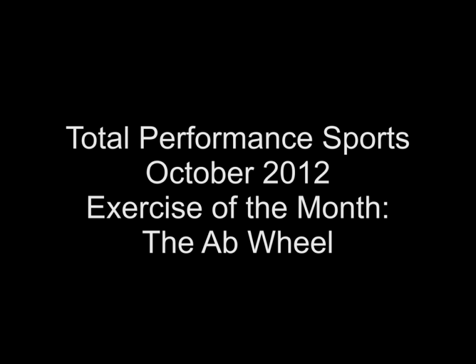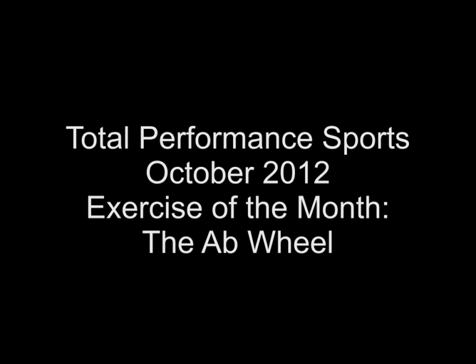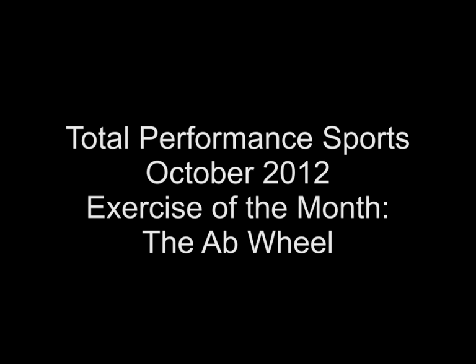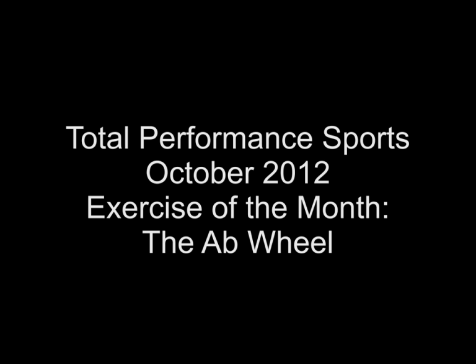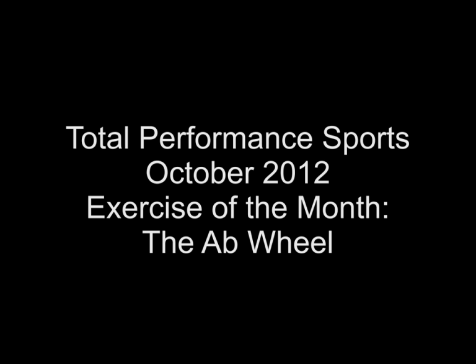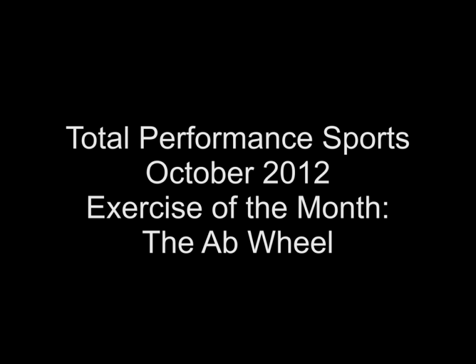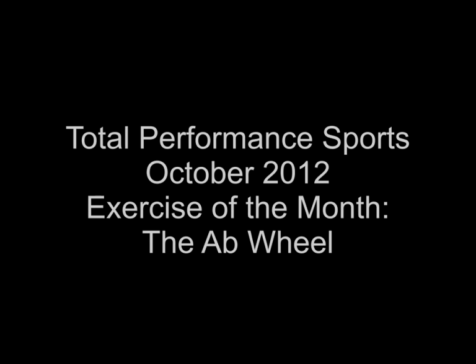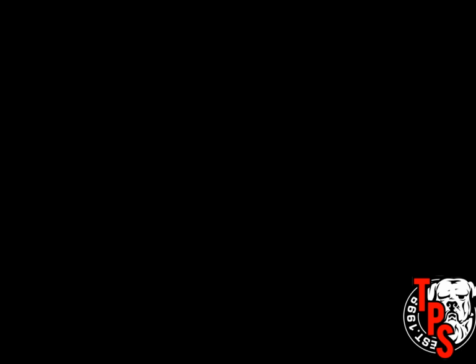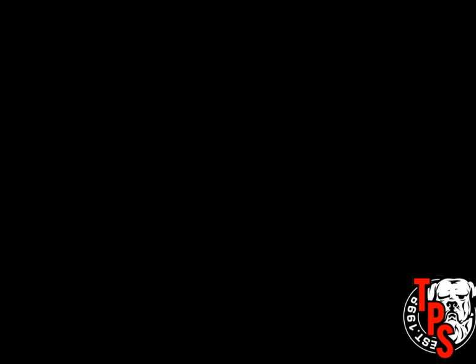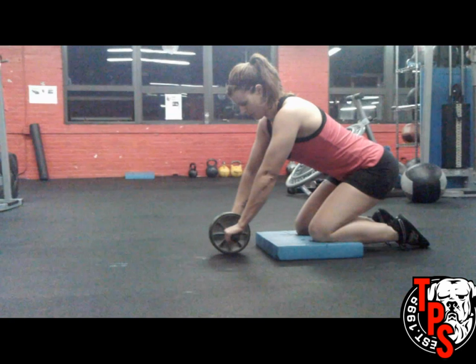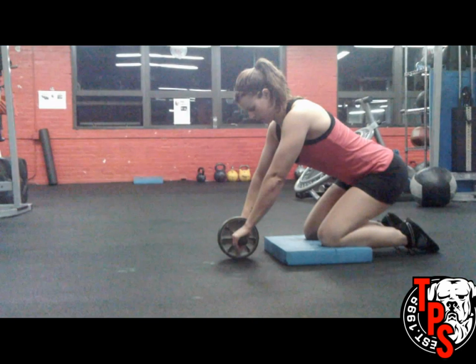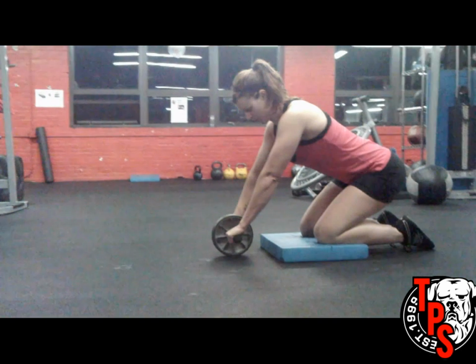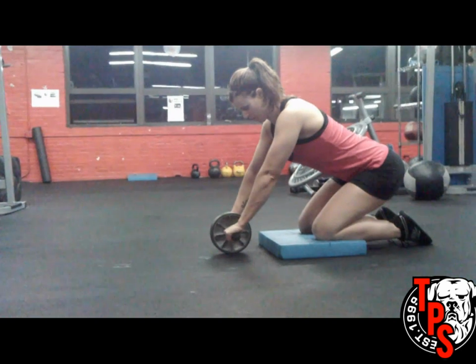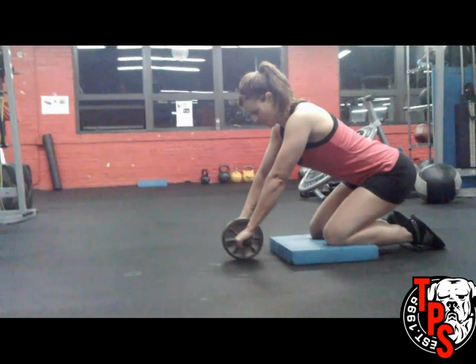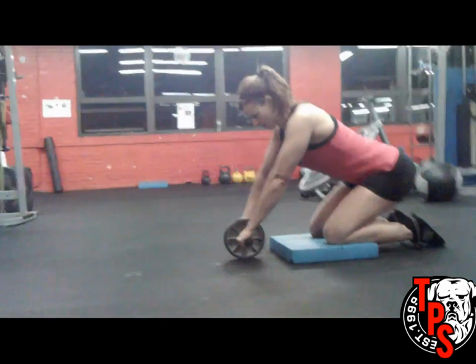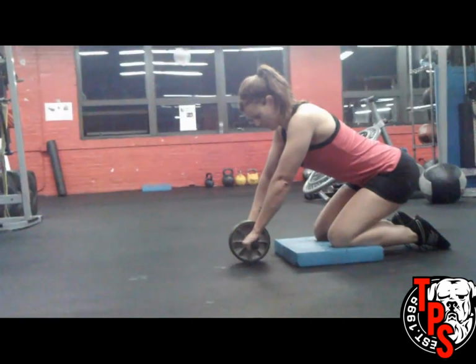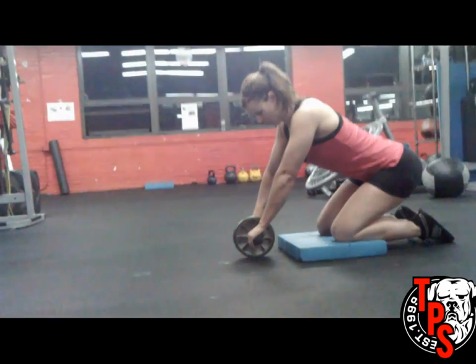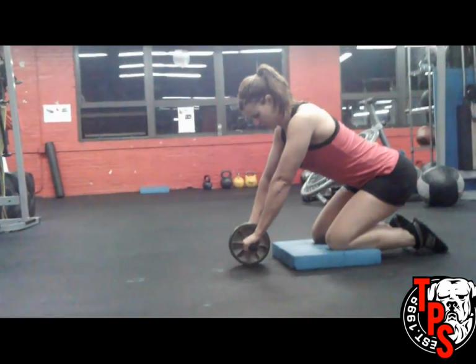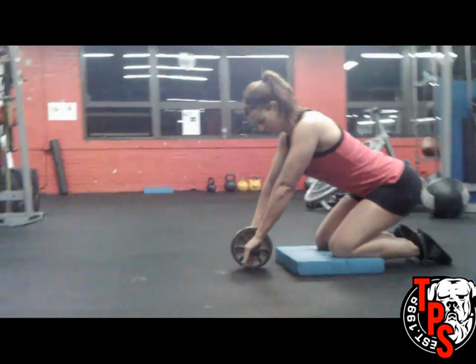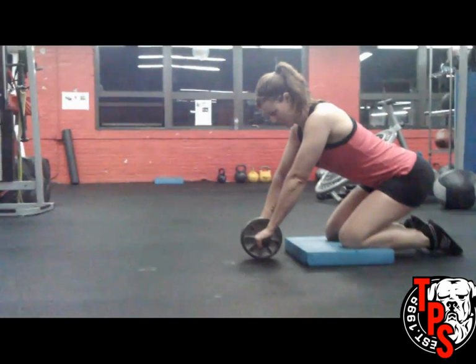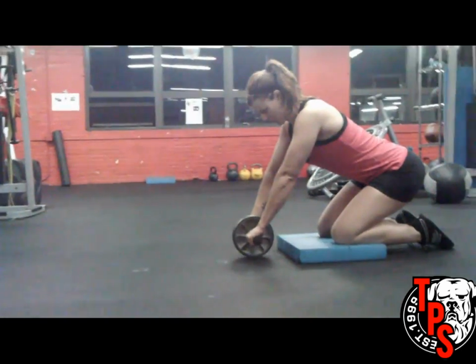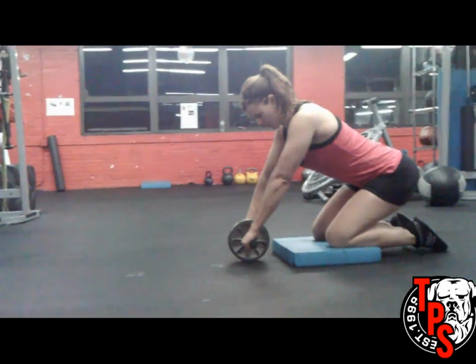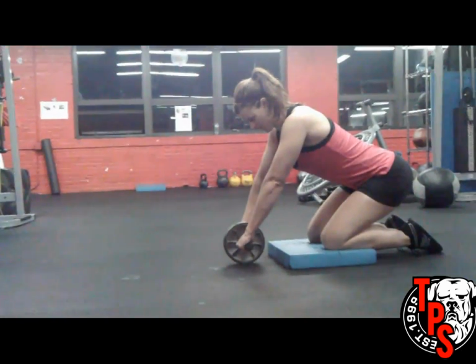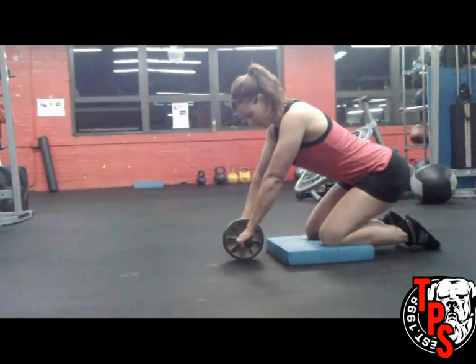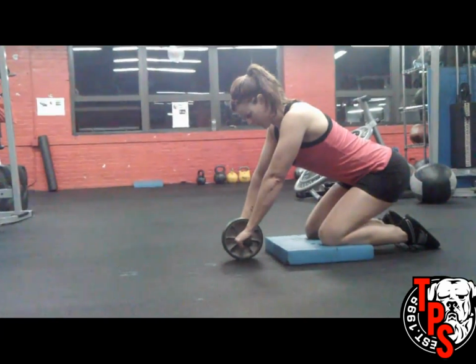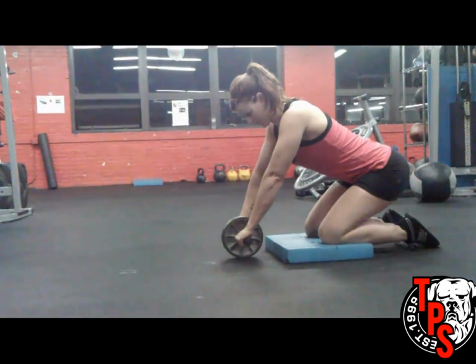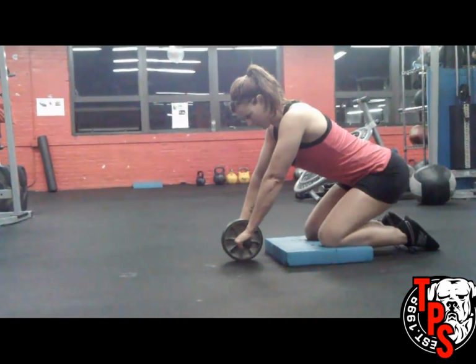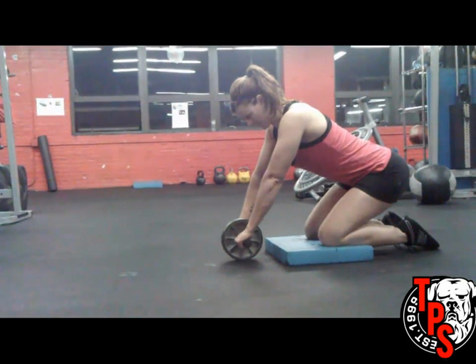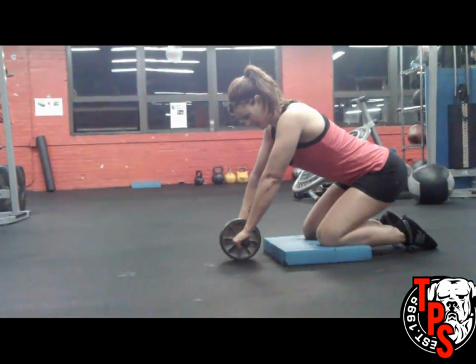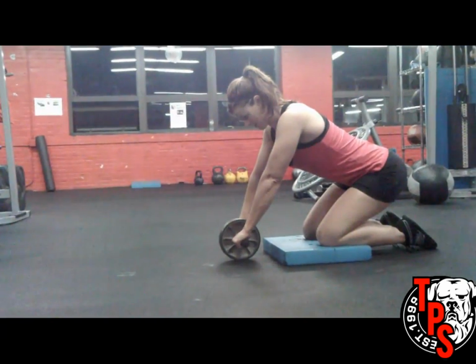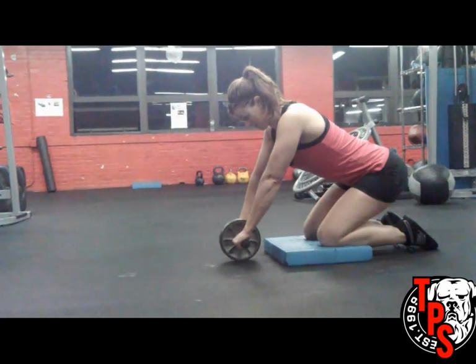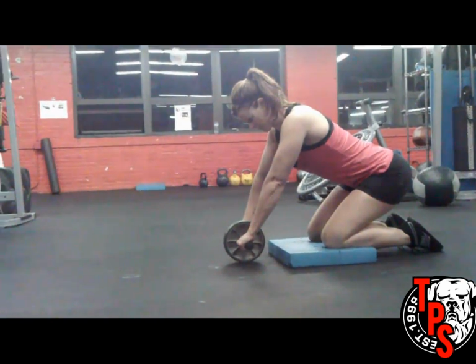Hi everybody, Burr from TotalPerformanceSports.com. I'd like to welcome you to the October 2012 TPS Exercise of the Month, the Ab Wheel.